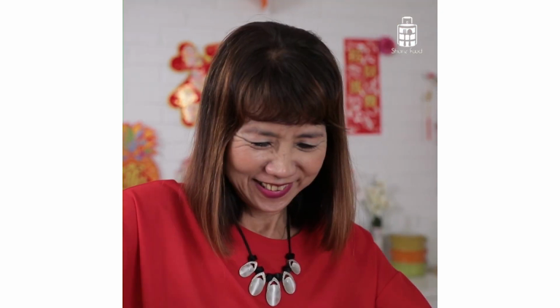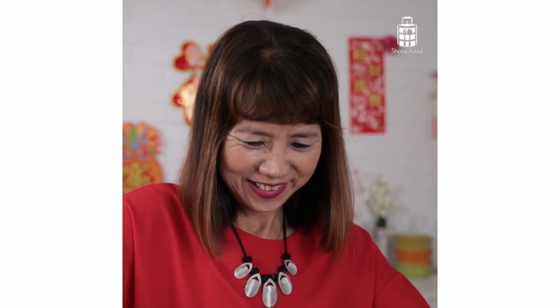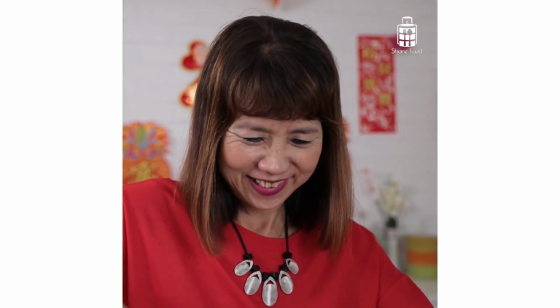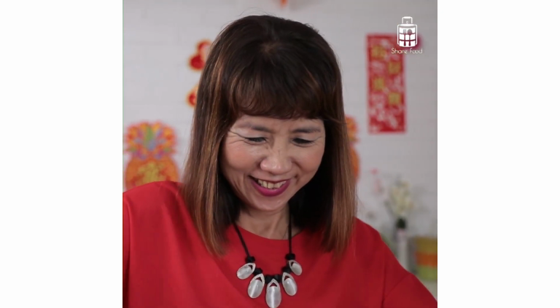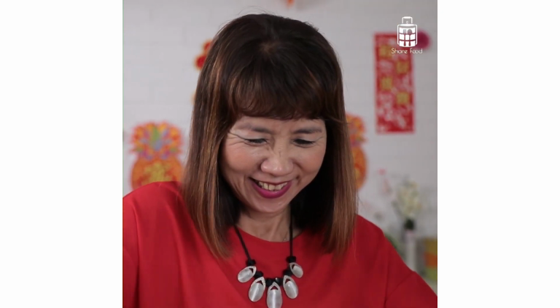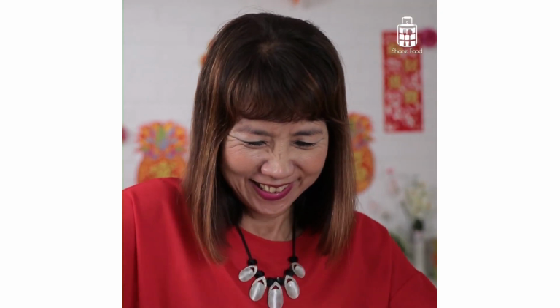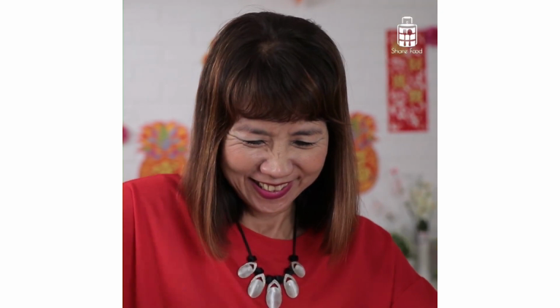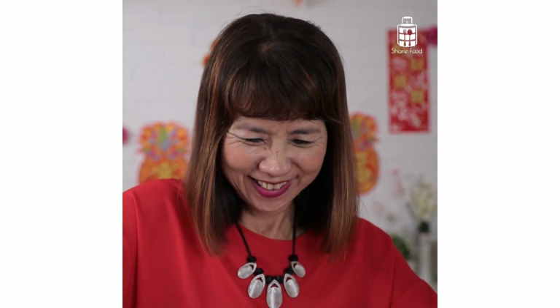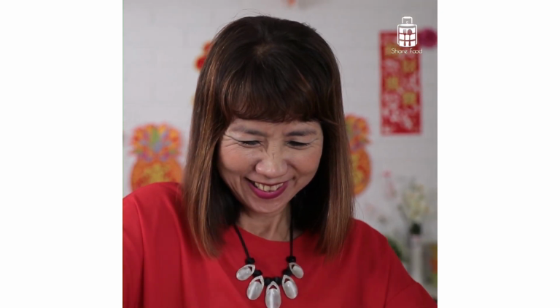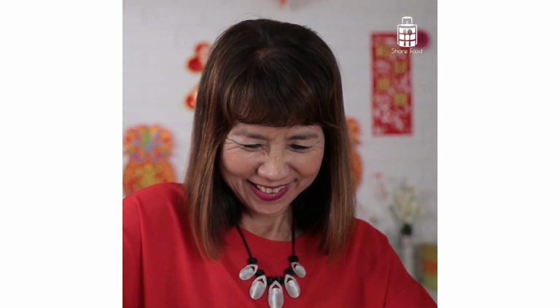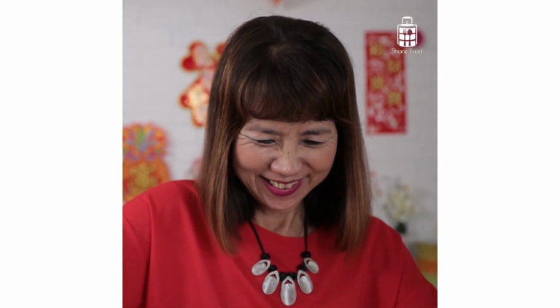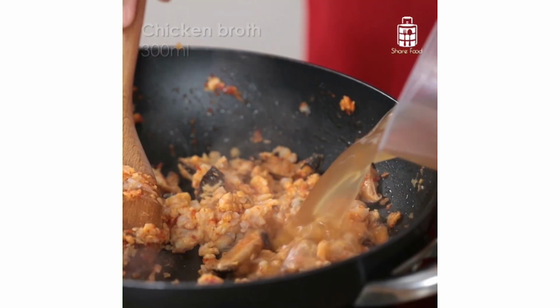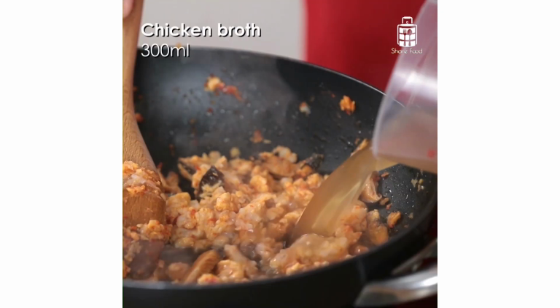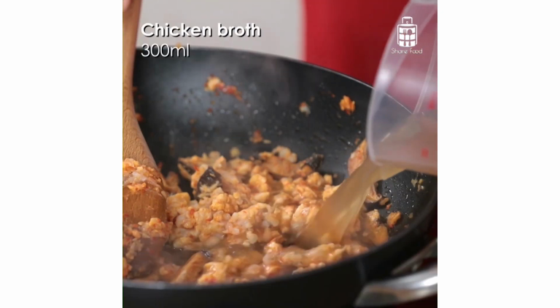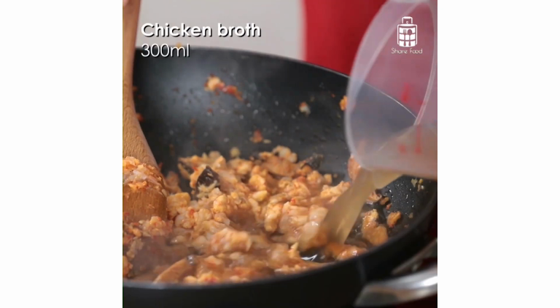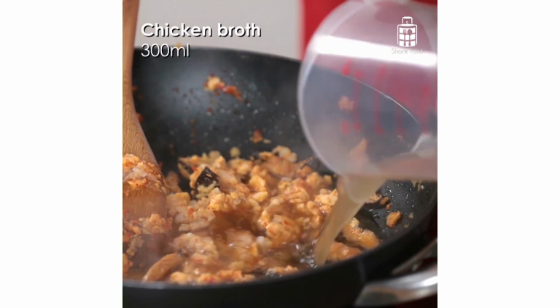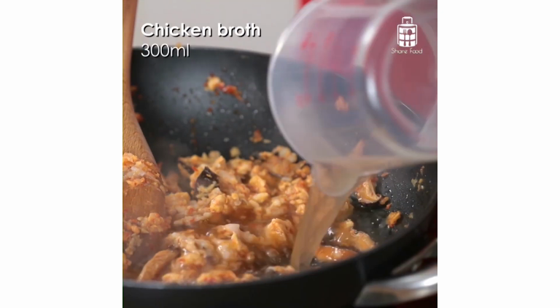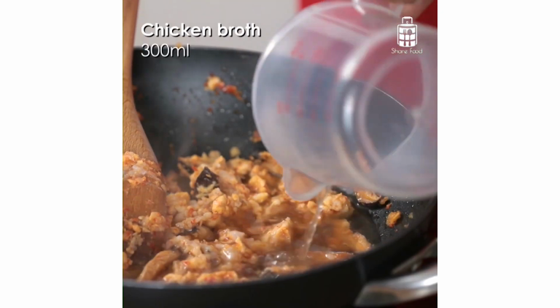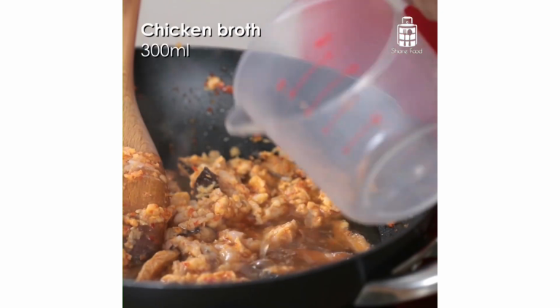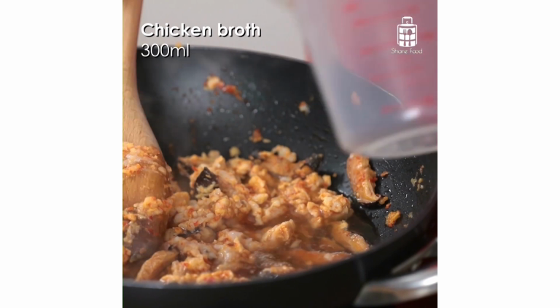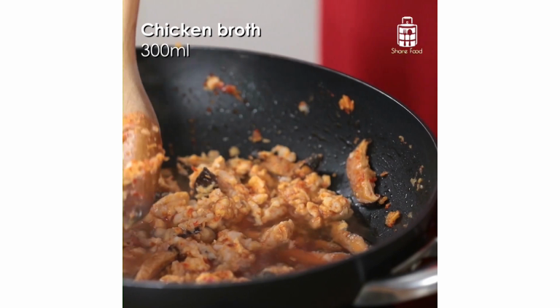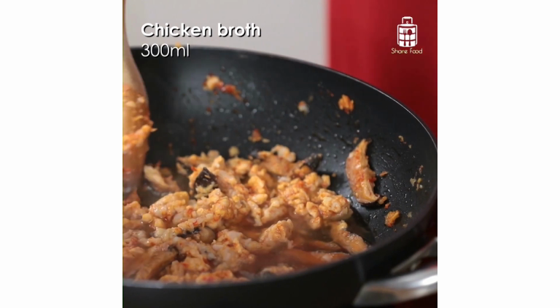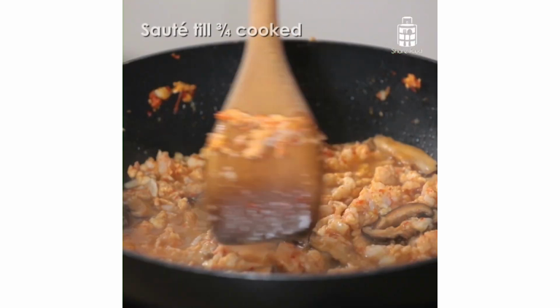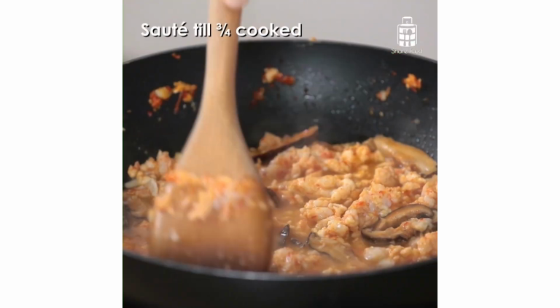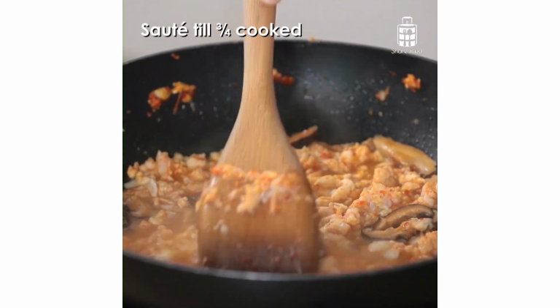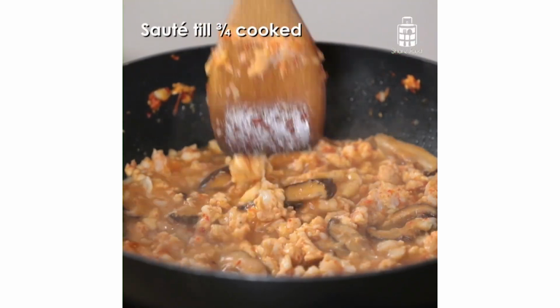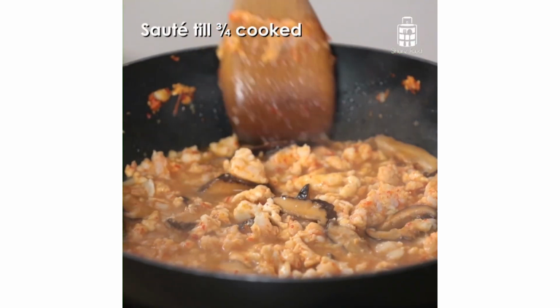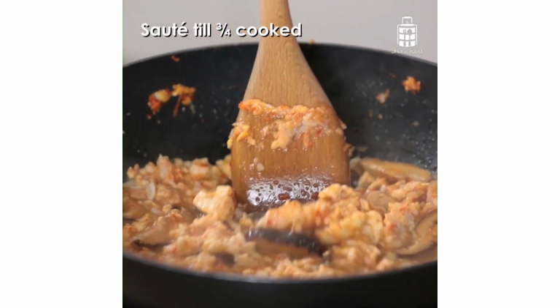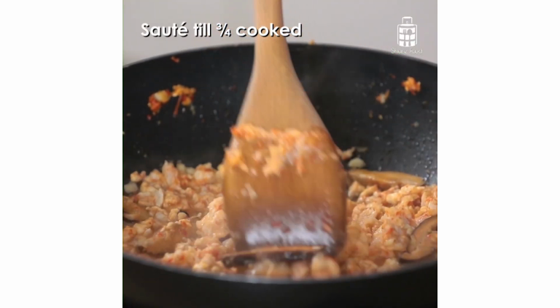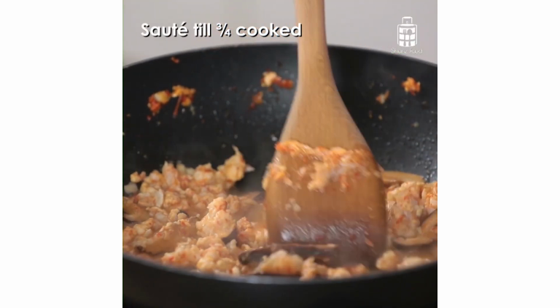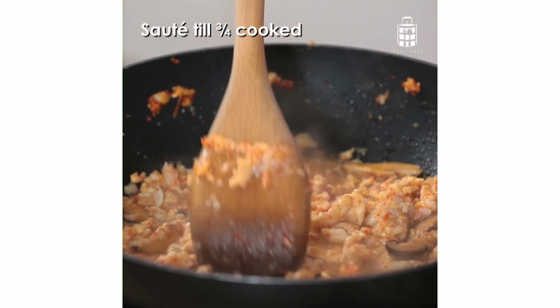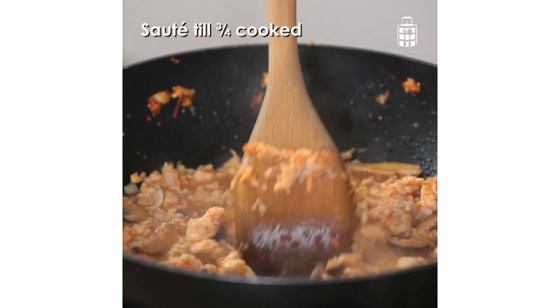Cook the chicken and prawns, and add in the sauce ingredients.